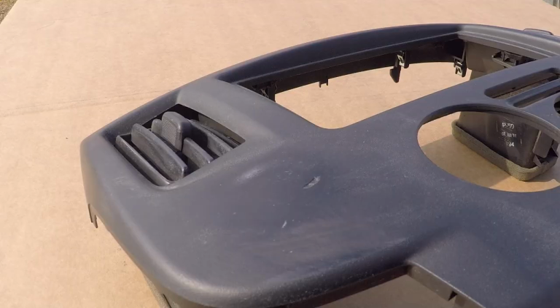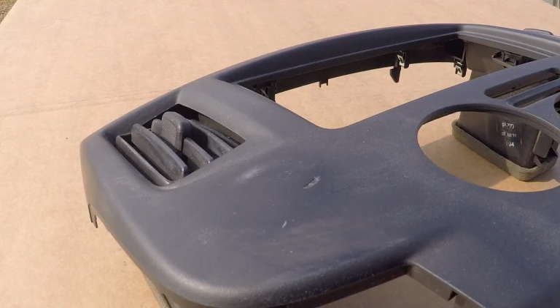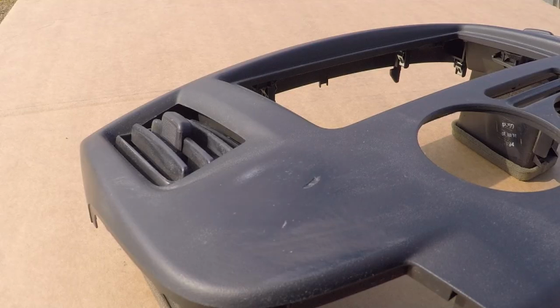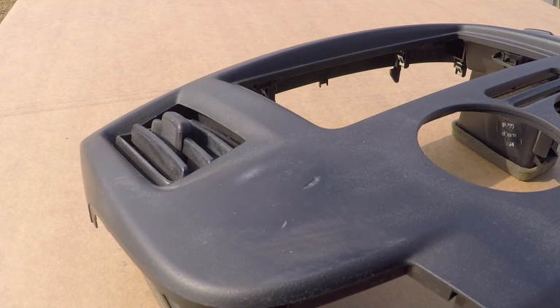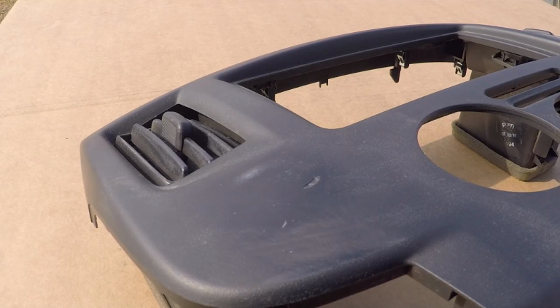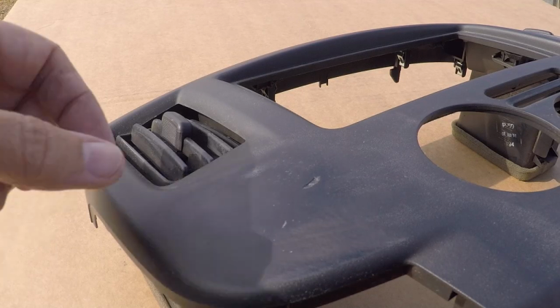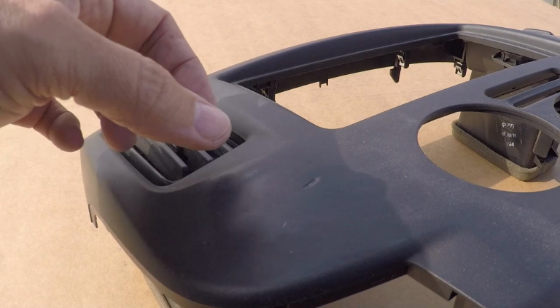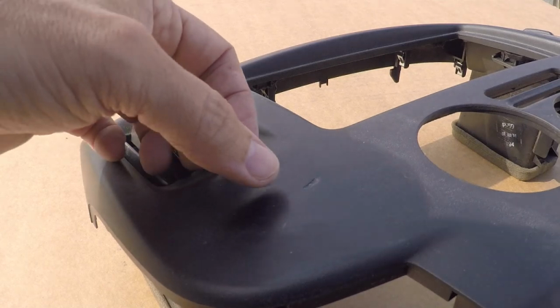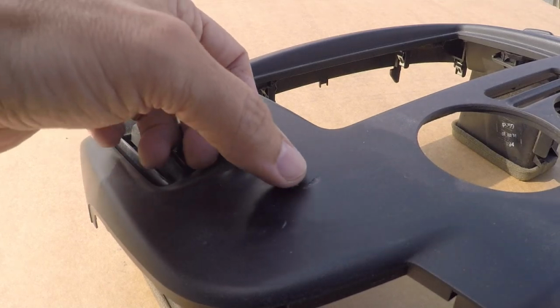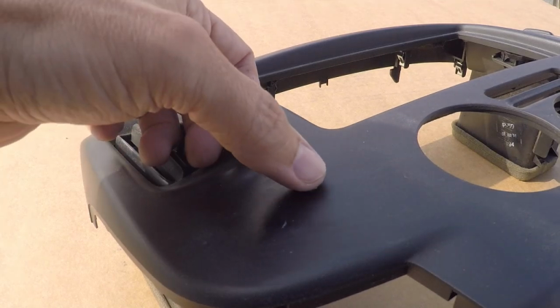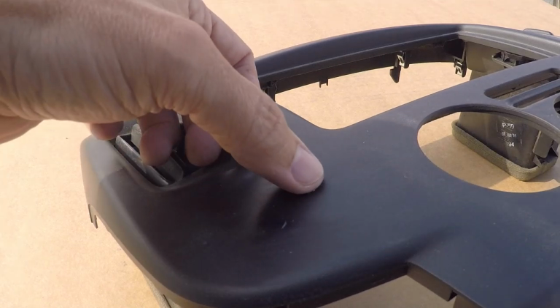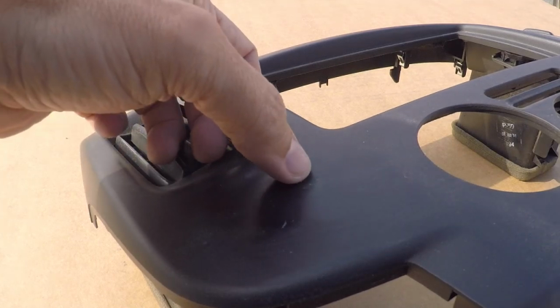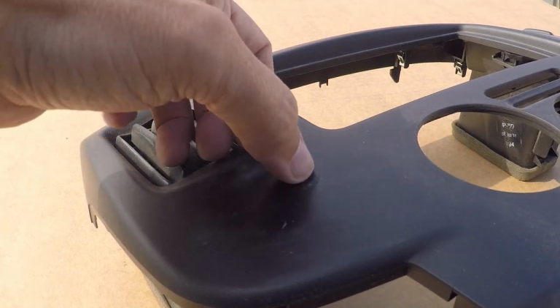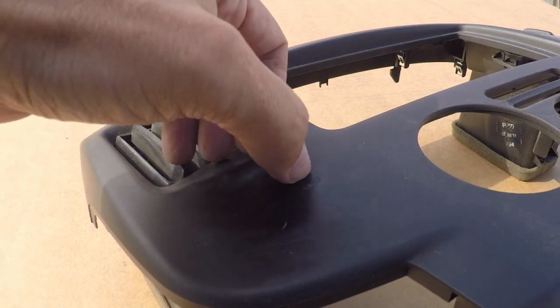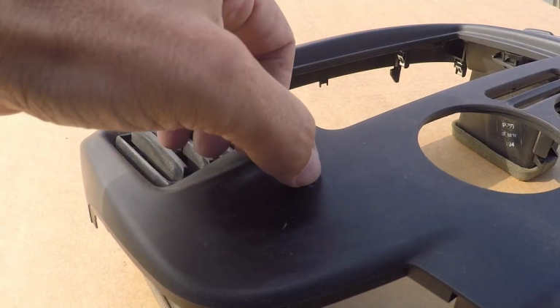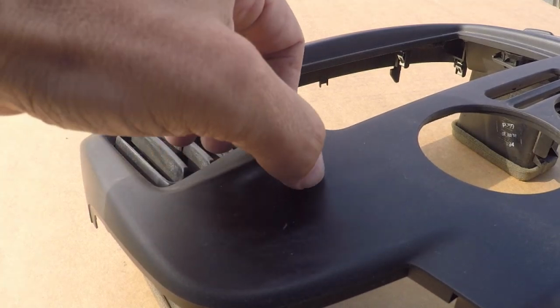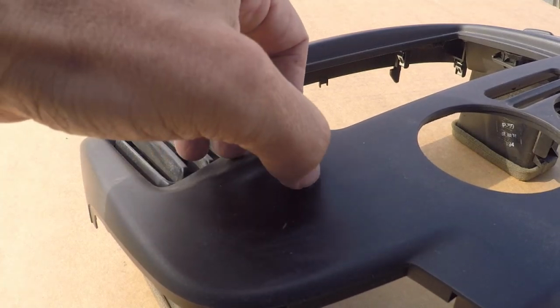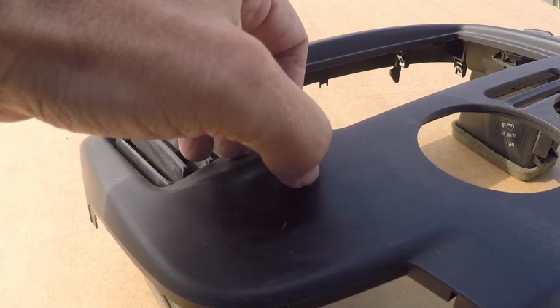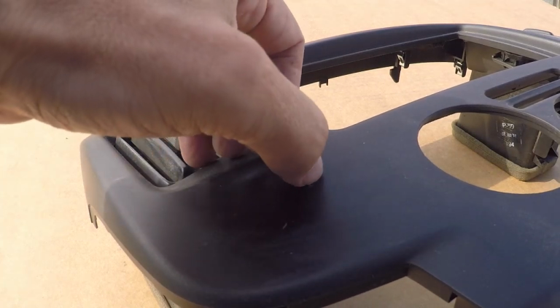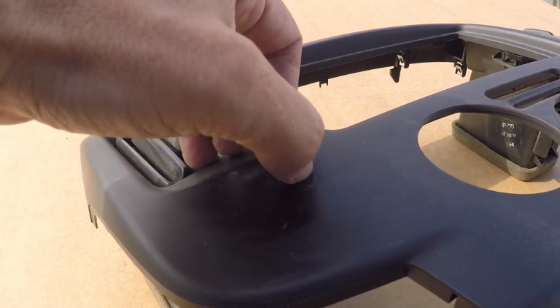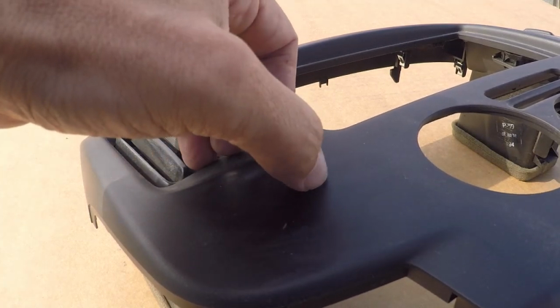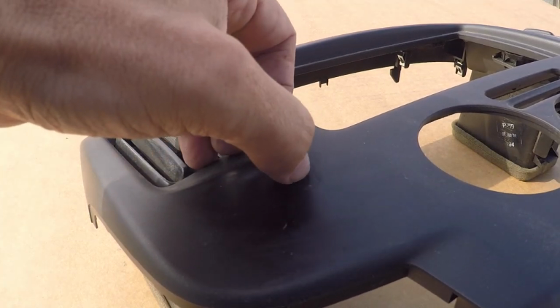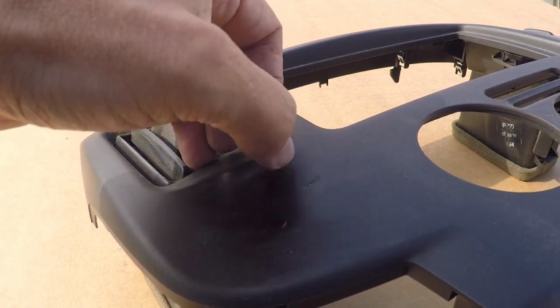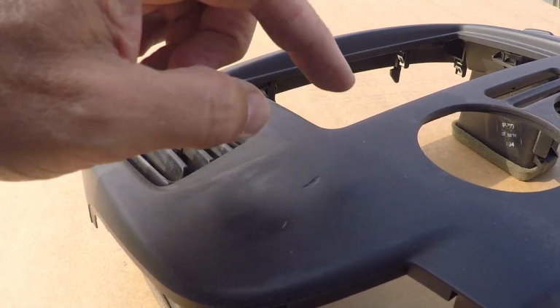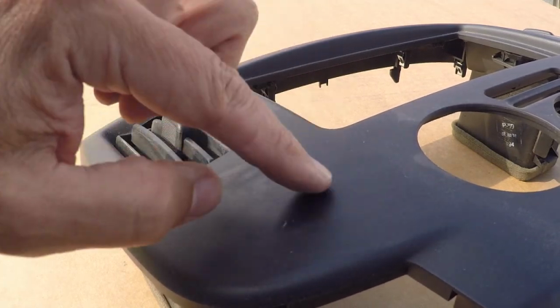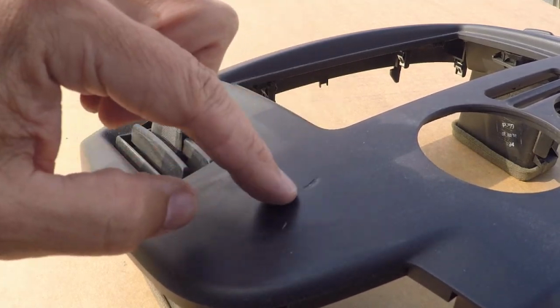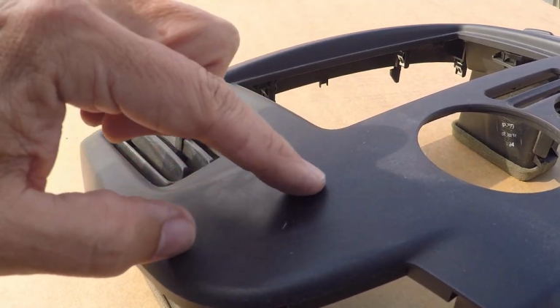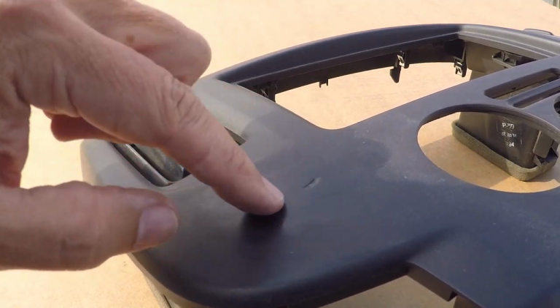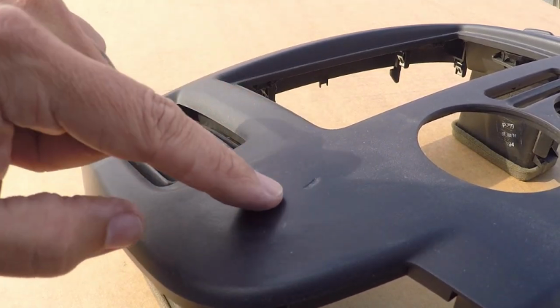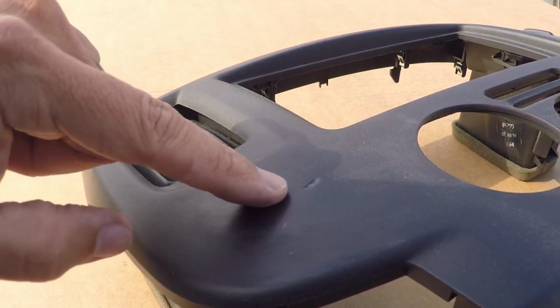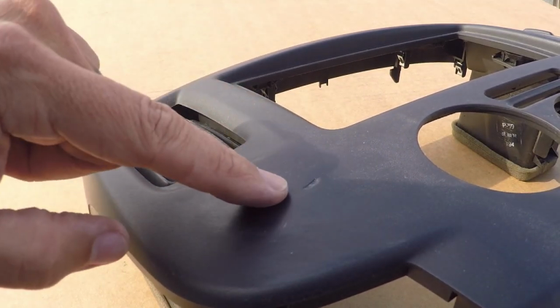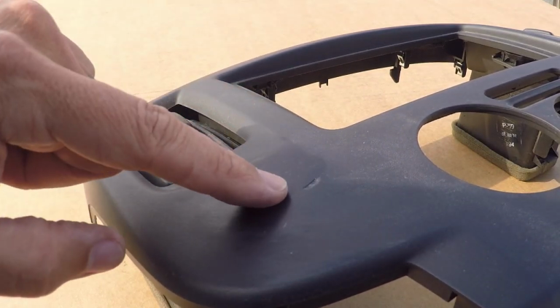Once the sanding was complete, a divot was very apparent in the plastic that will require some filling.